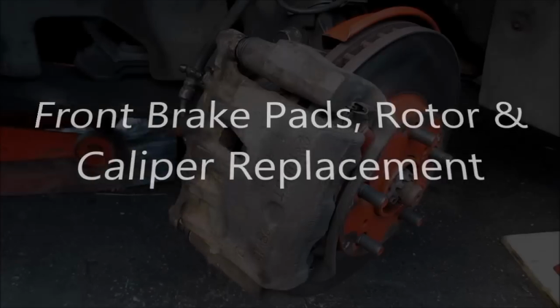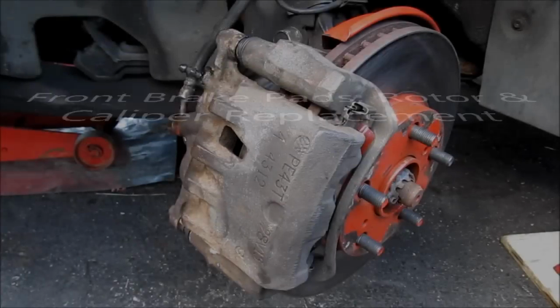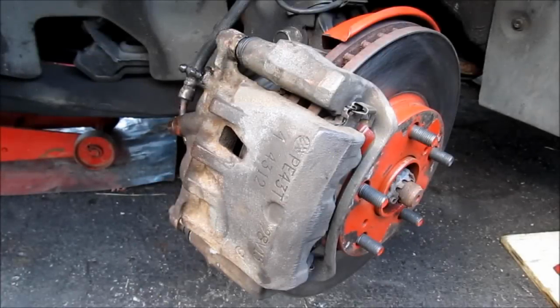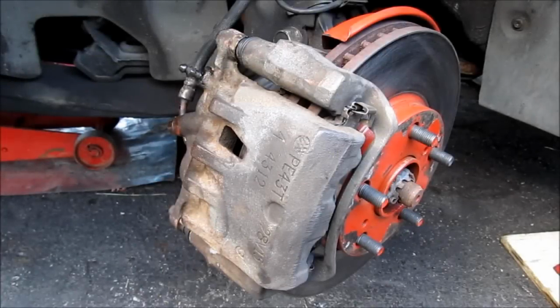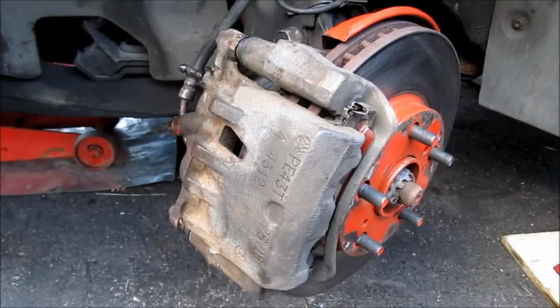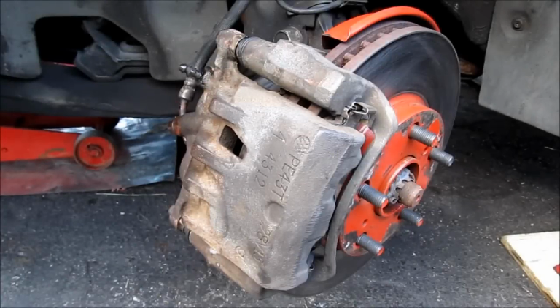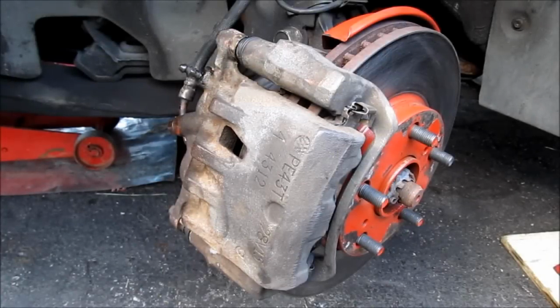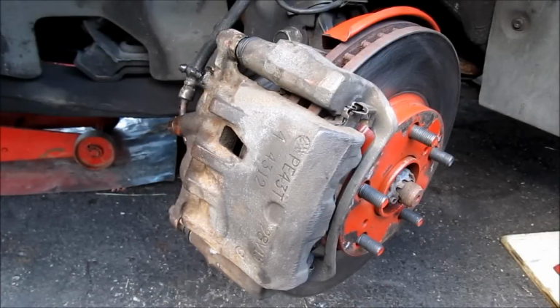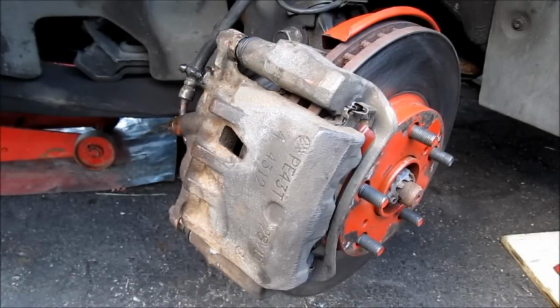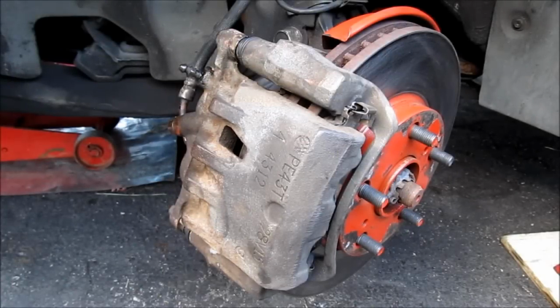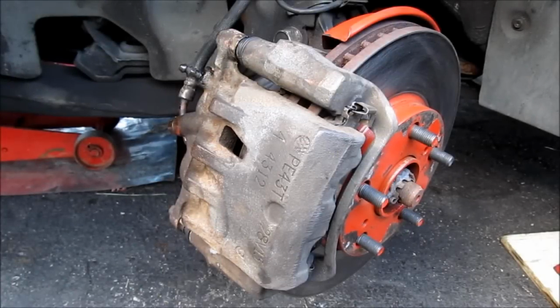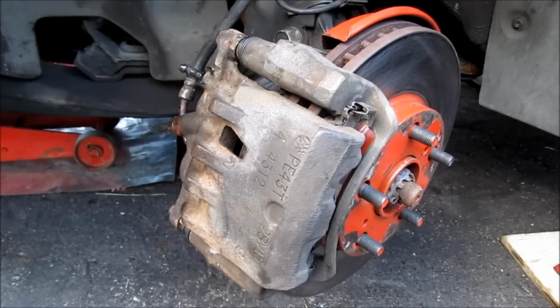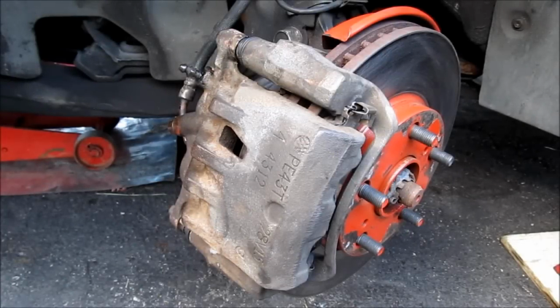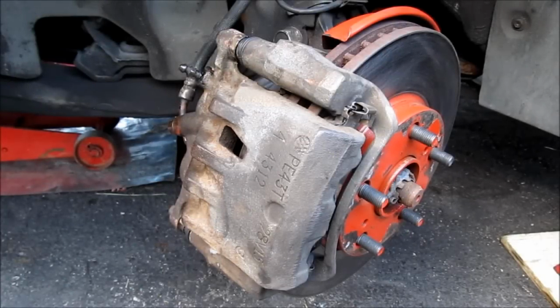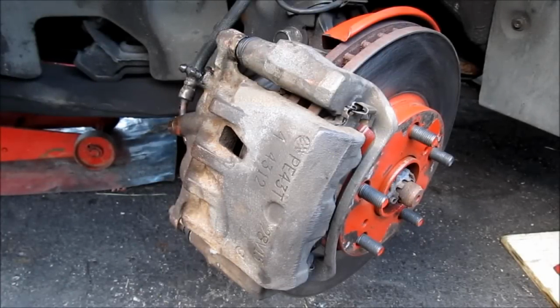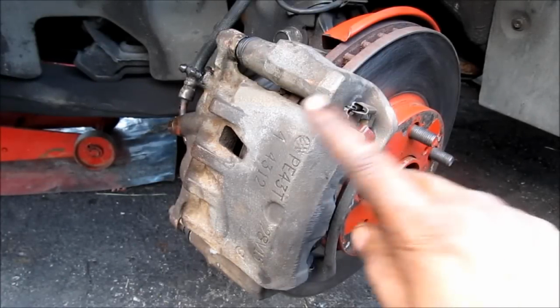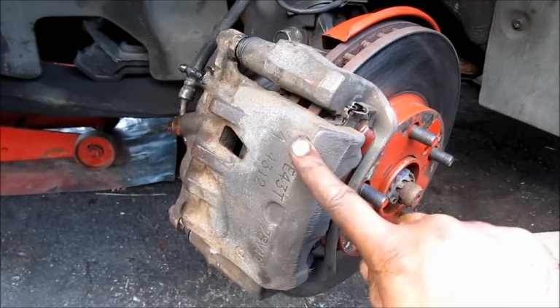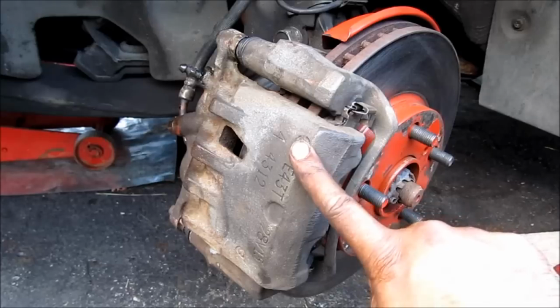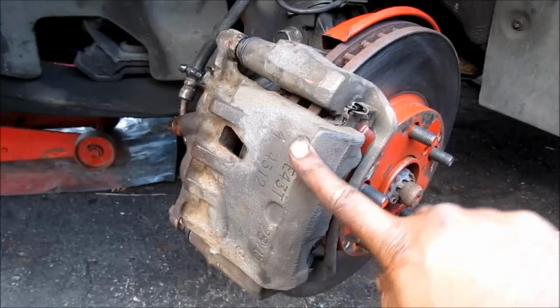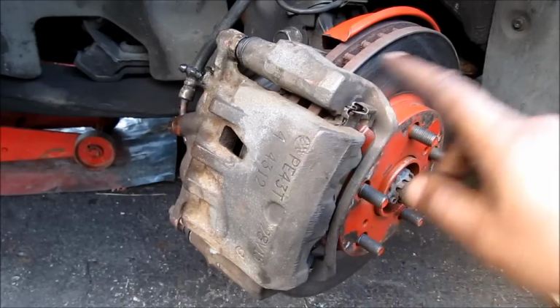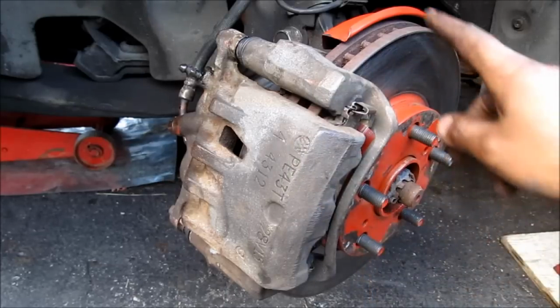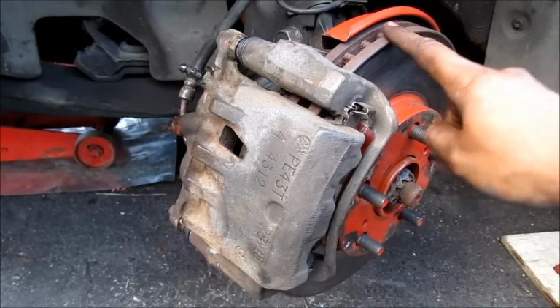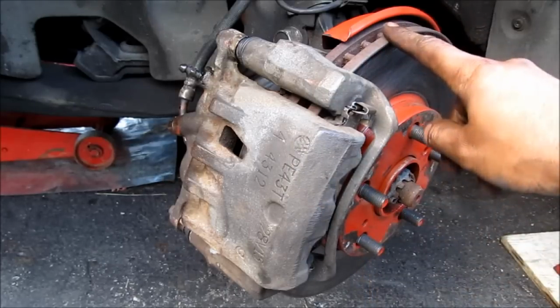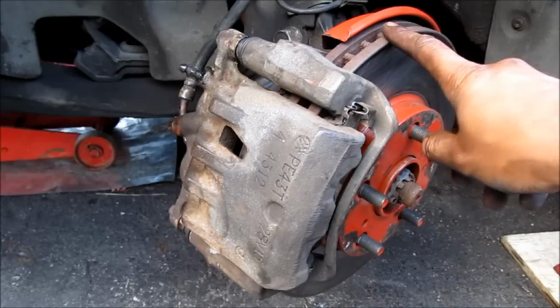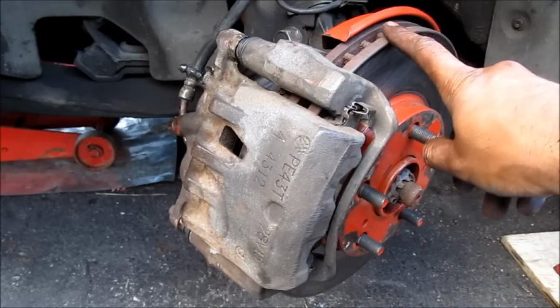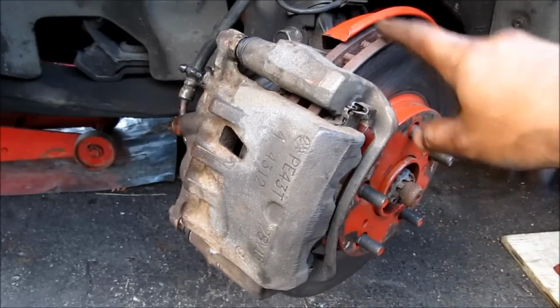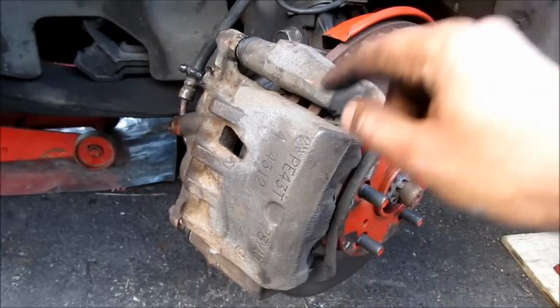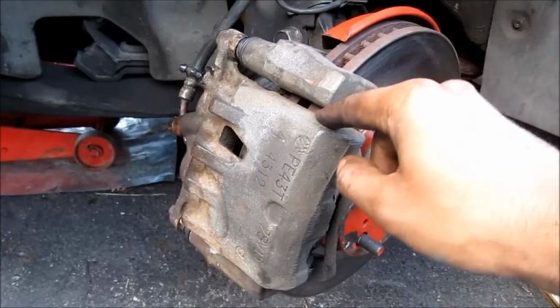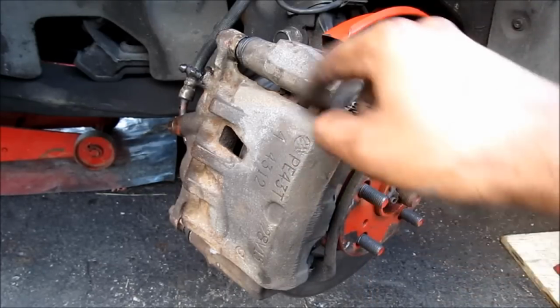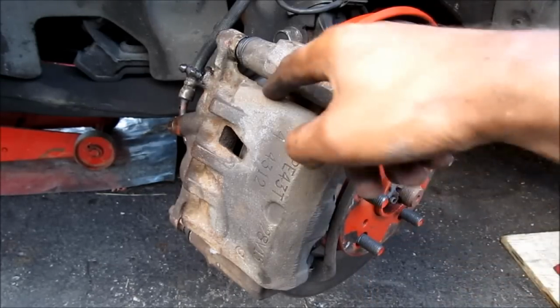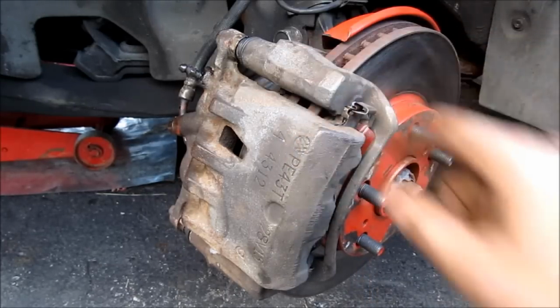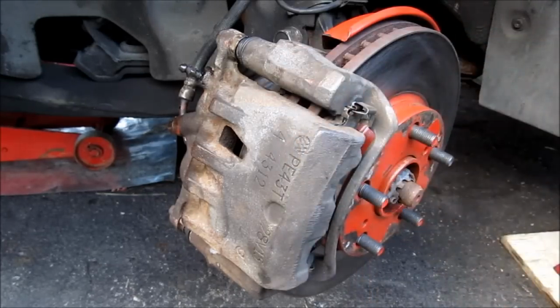Here's how to do a front brake job on a Toyota. We're going to replace the caliper, the rotor, and also the brake pads.